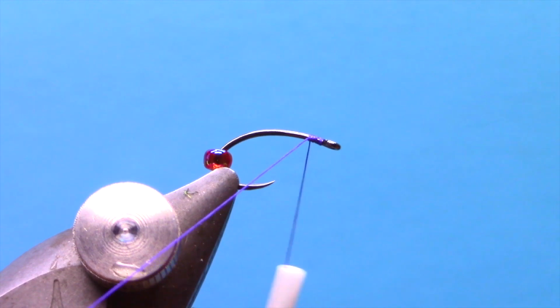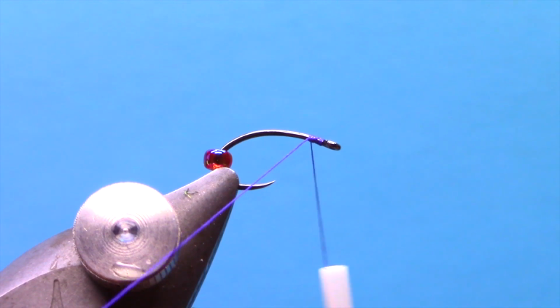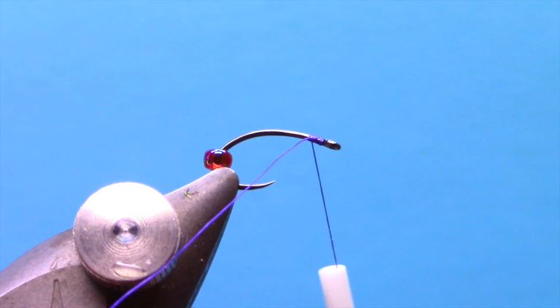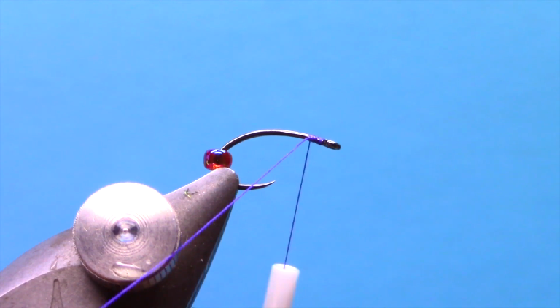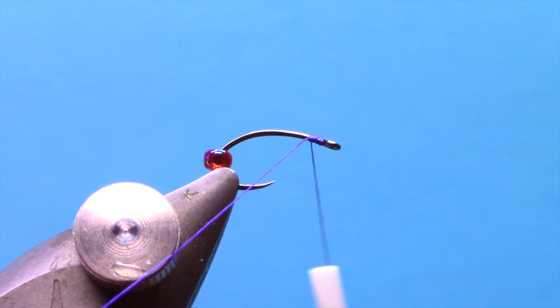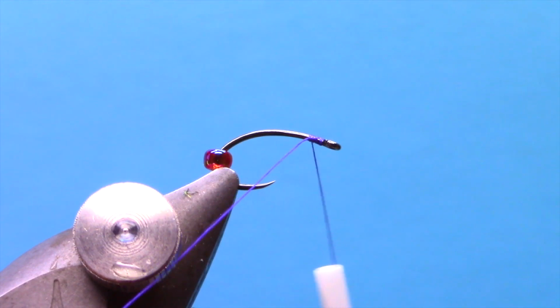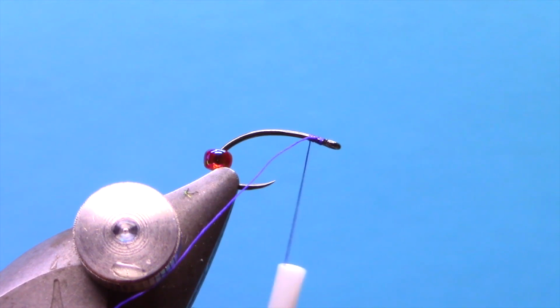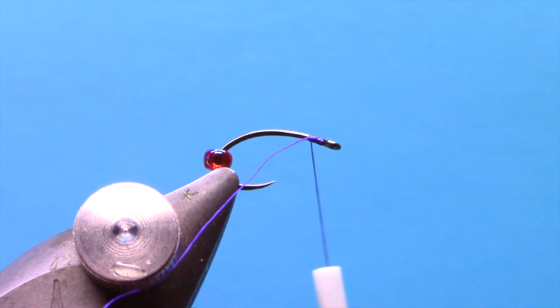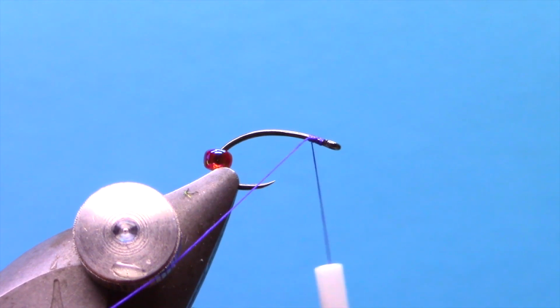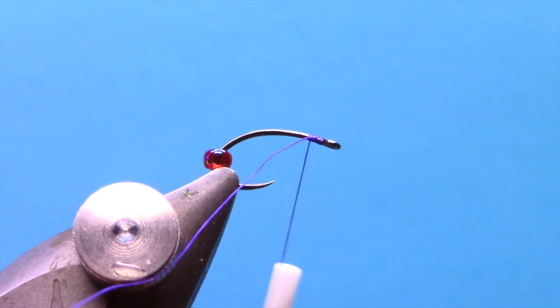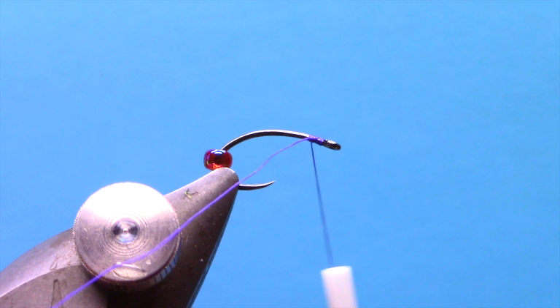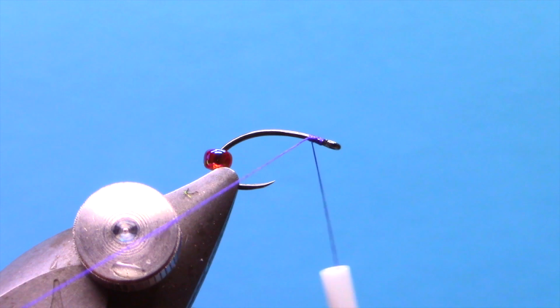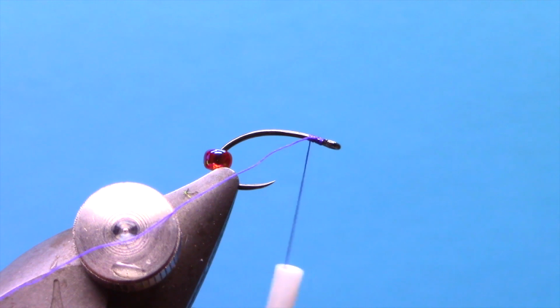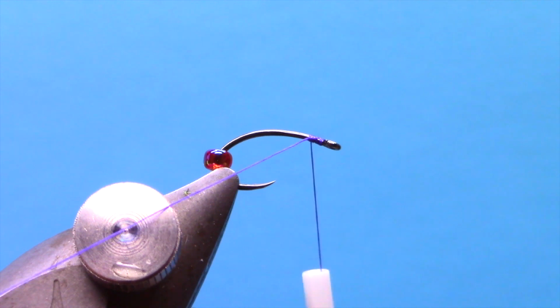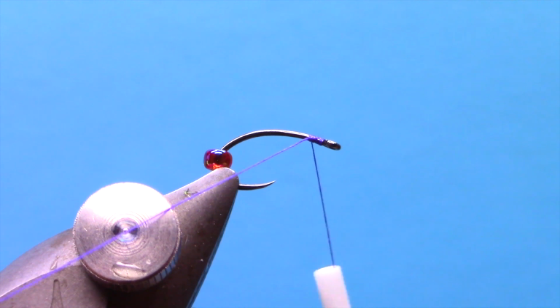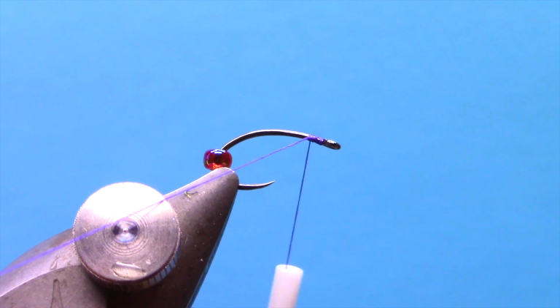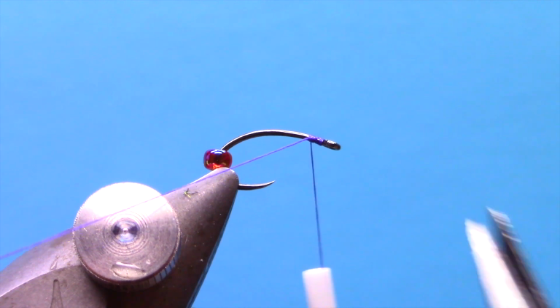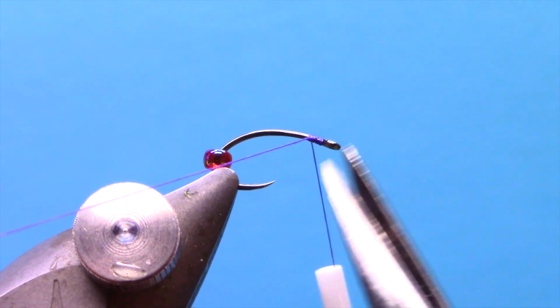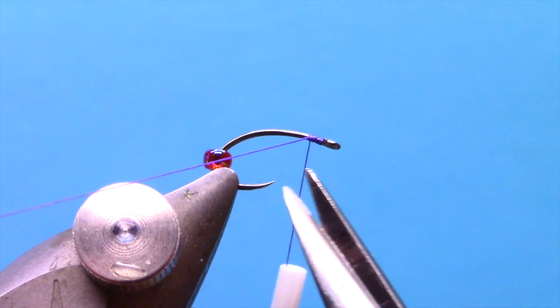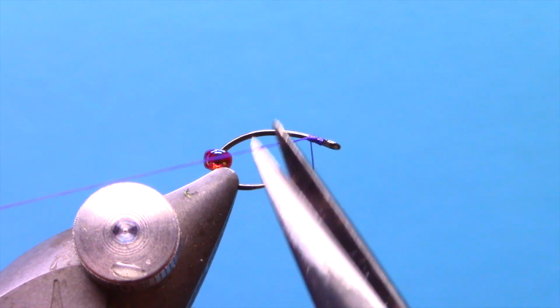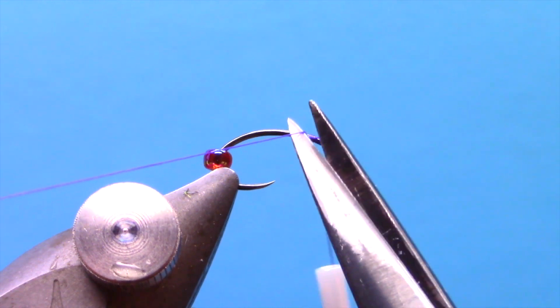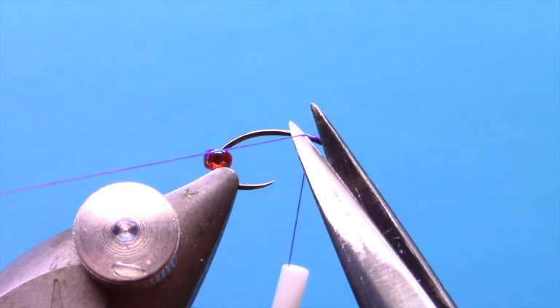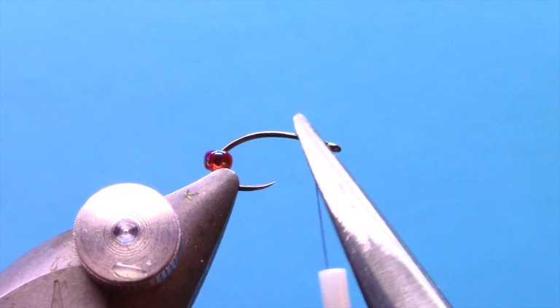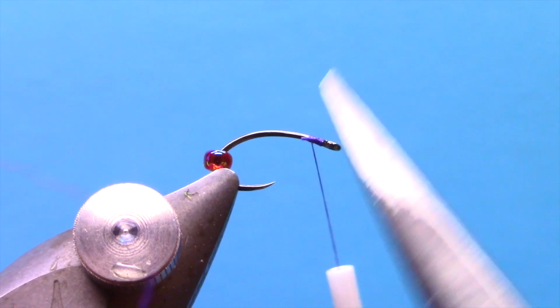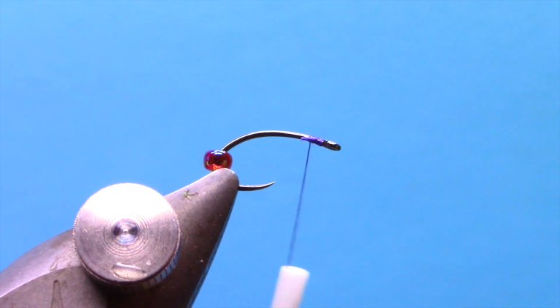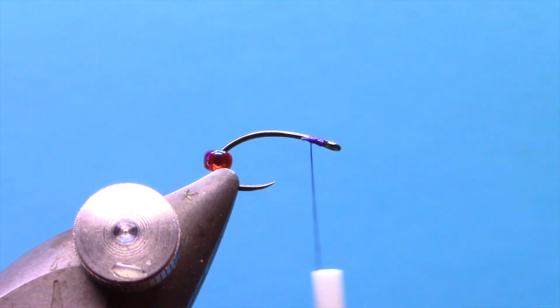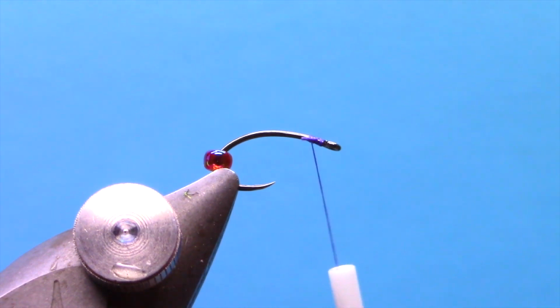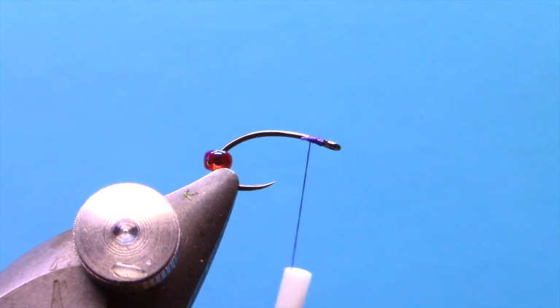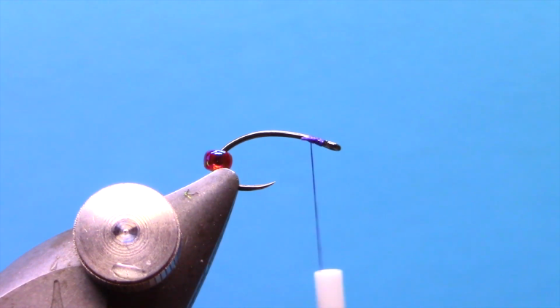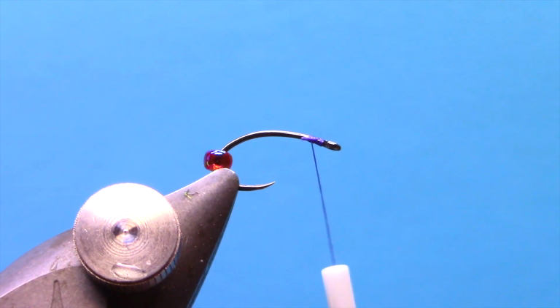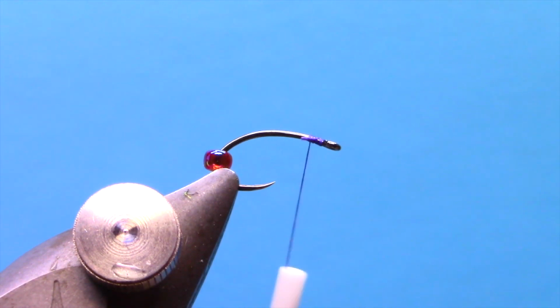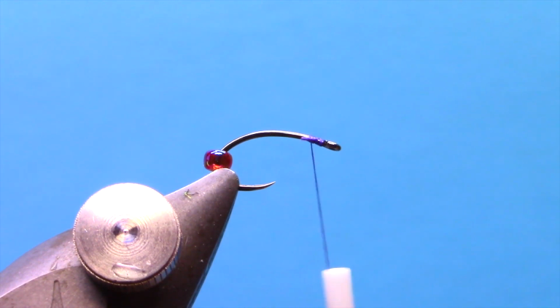The body of this fly is derived from the color of the thread that you use, so I'm going to do purple thread.